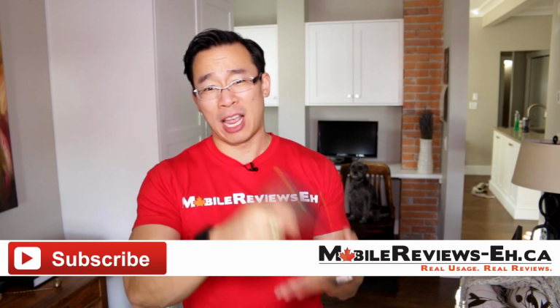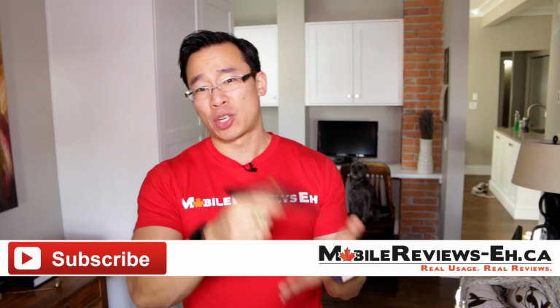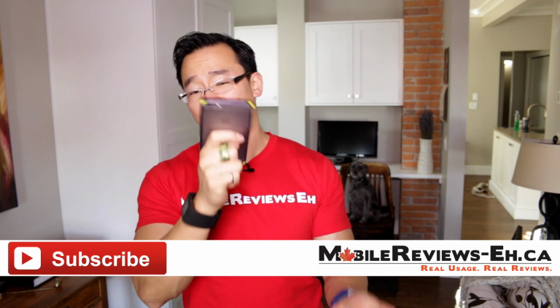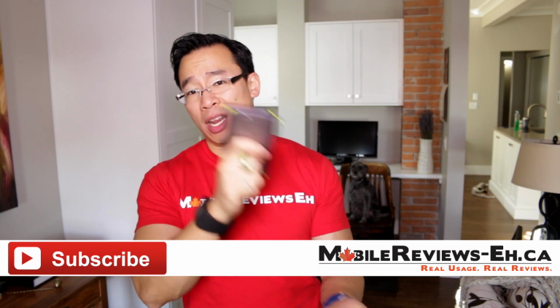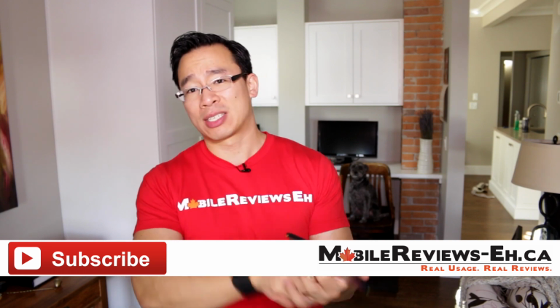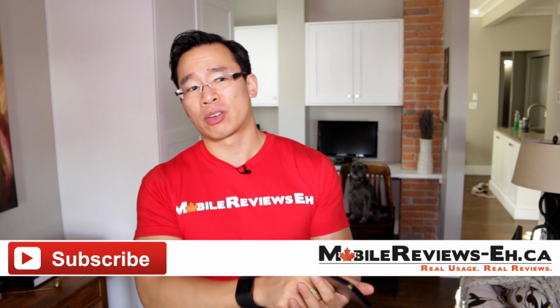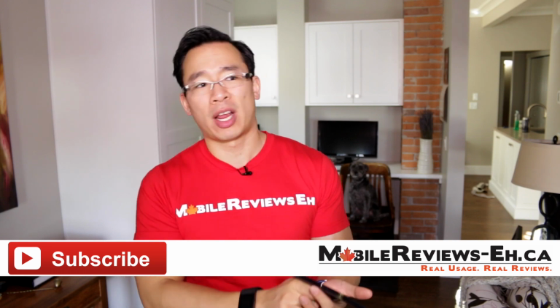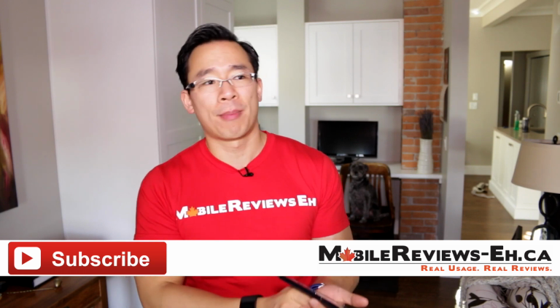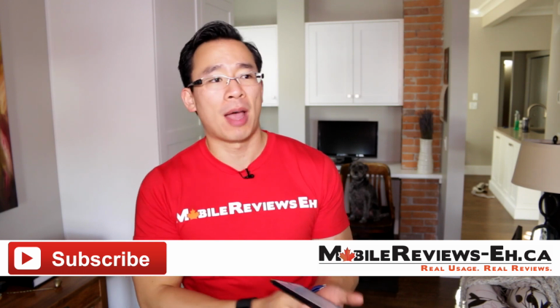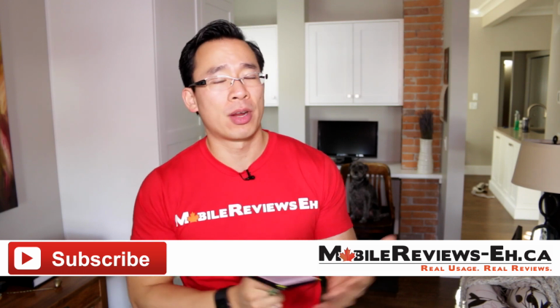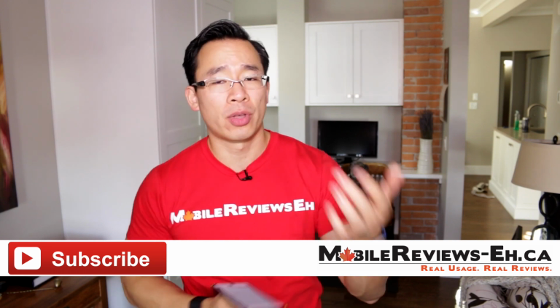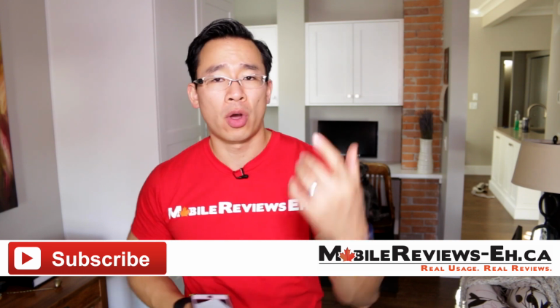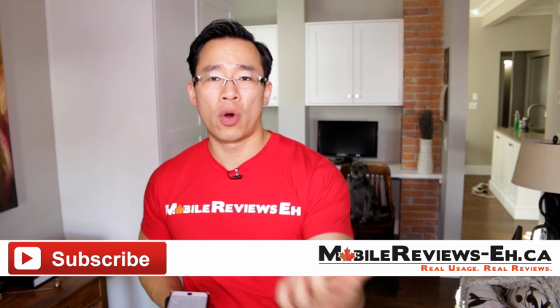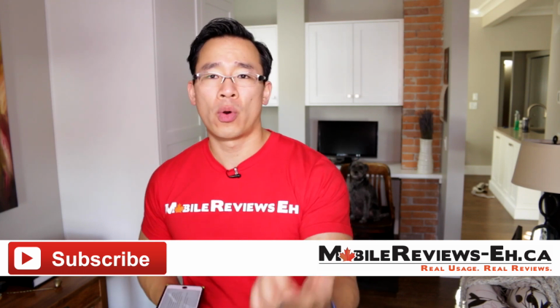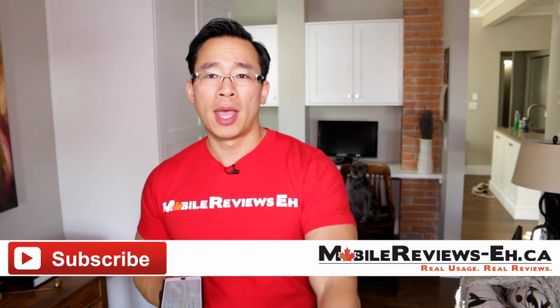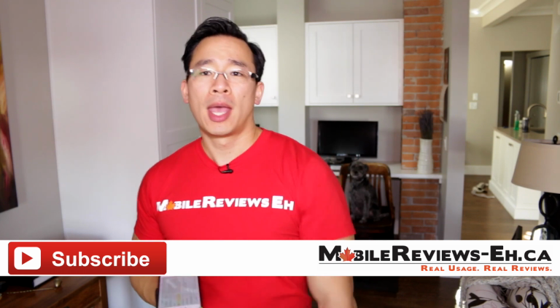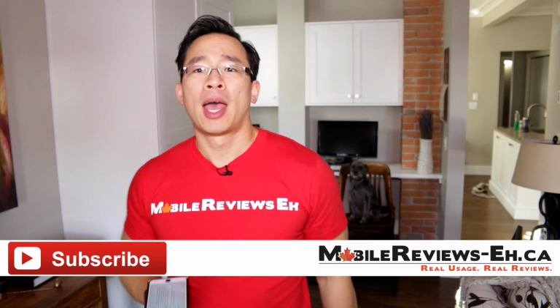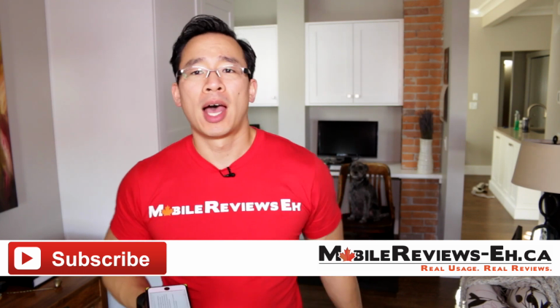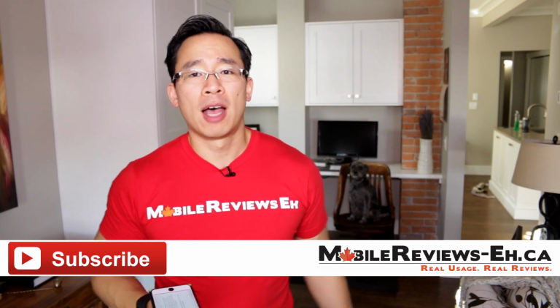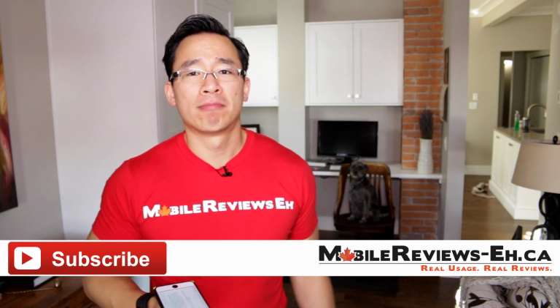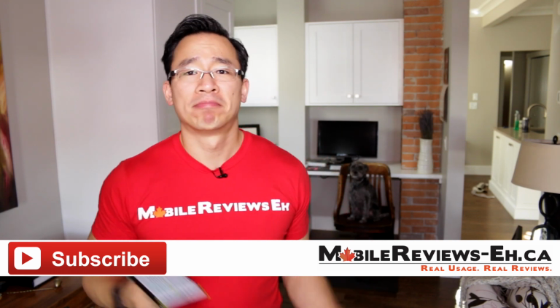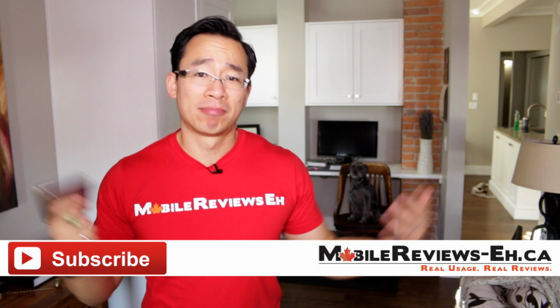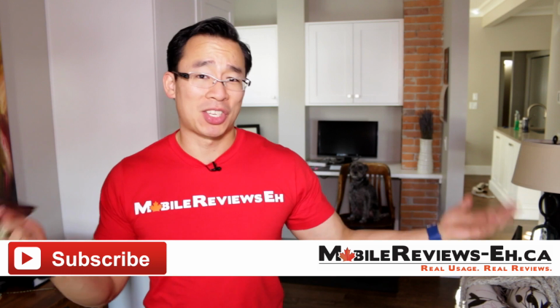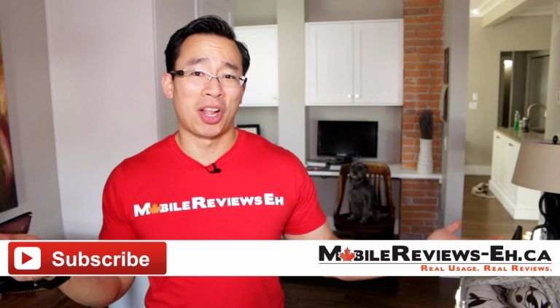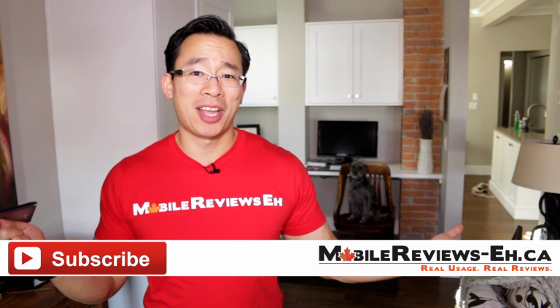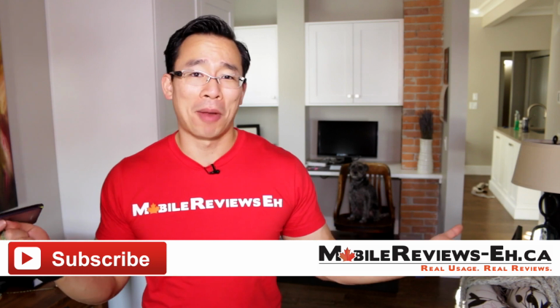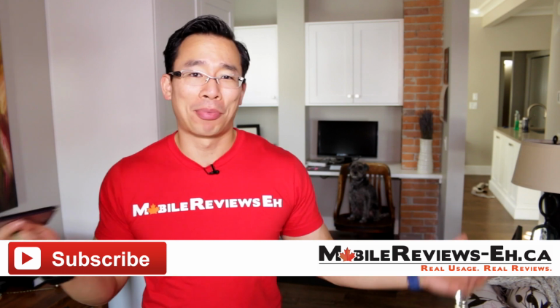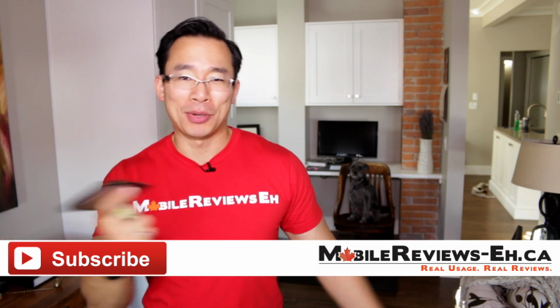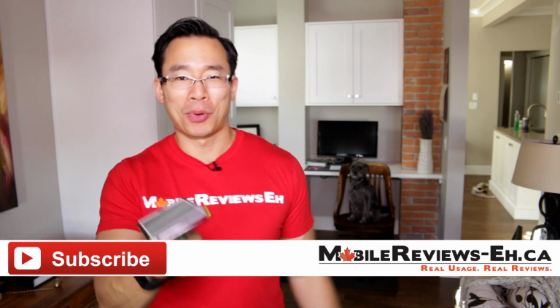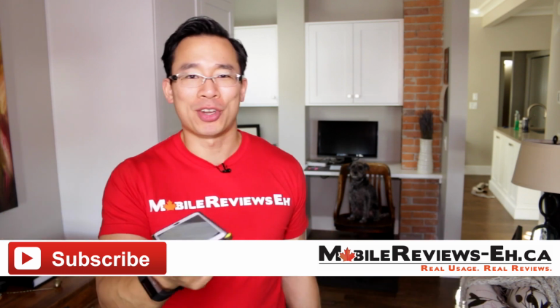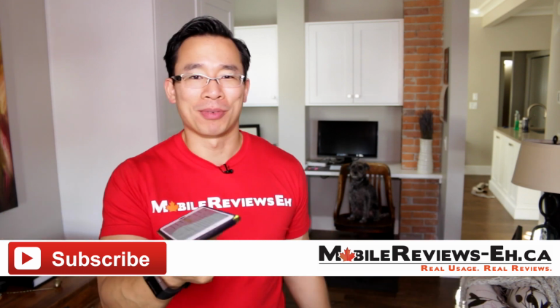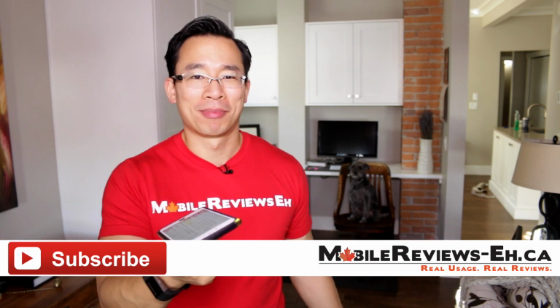You can find me on Snapchat and Instagram — I'm AaronTheHo. That's all I got. Thanks for watchin'.